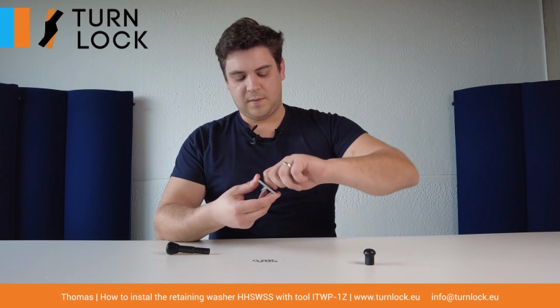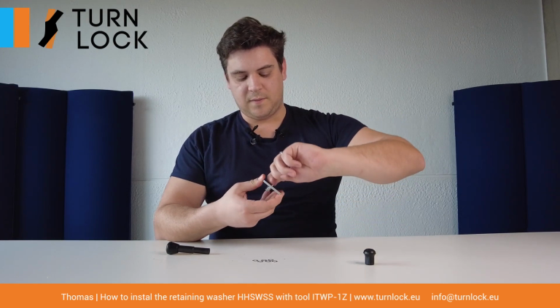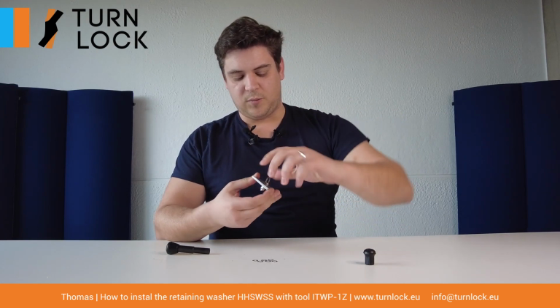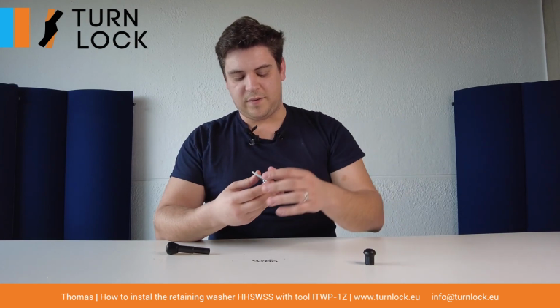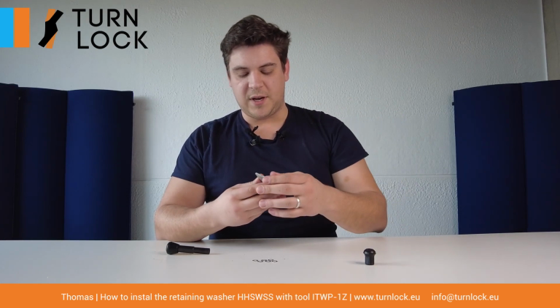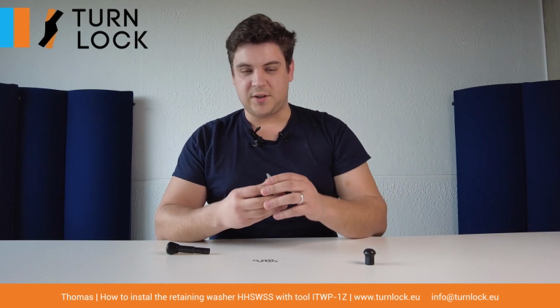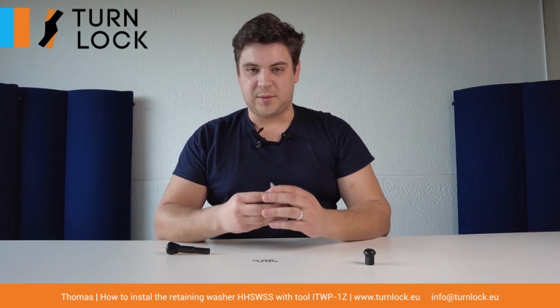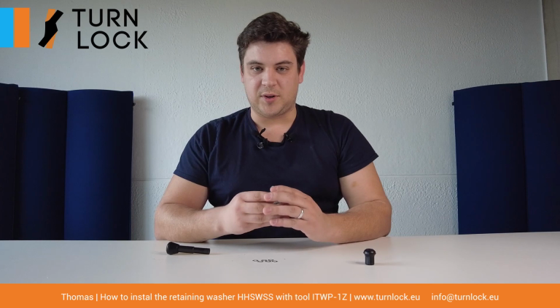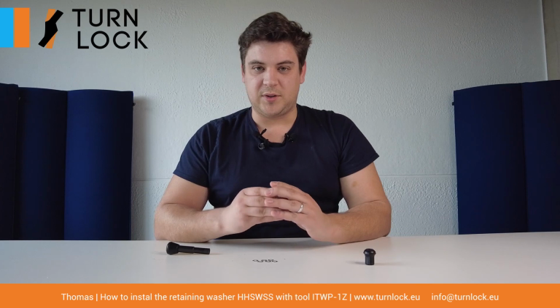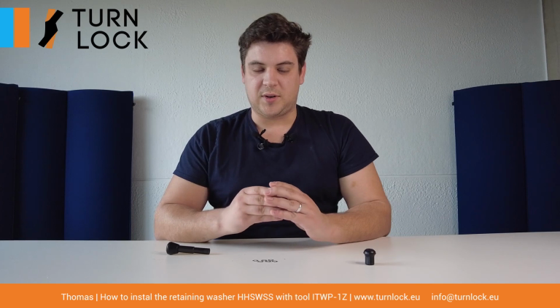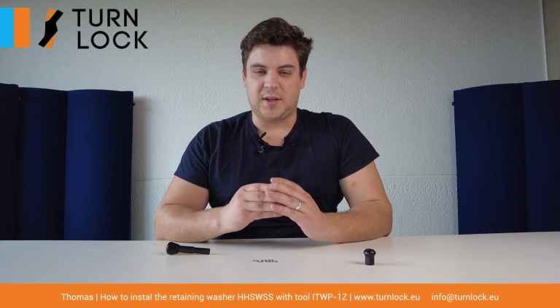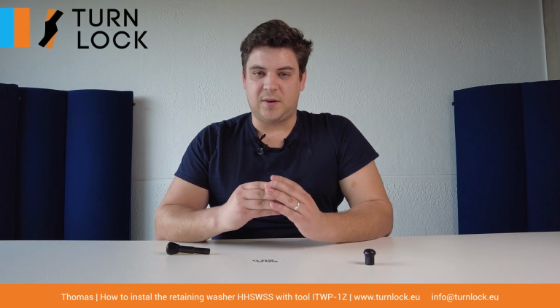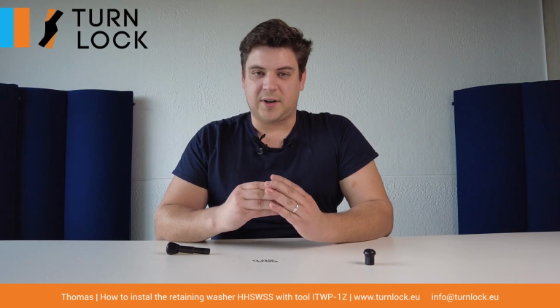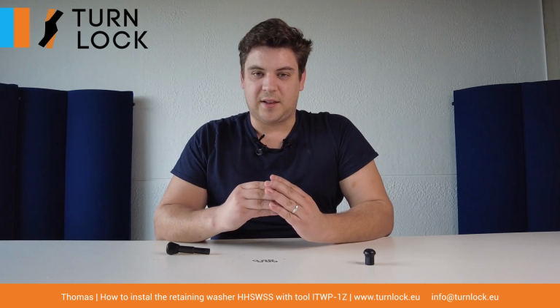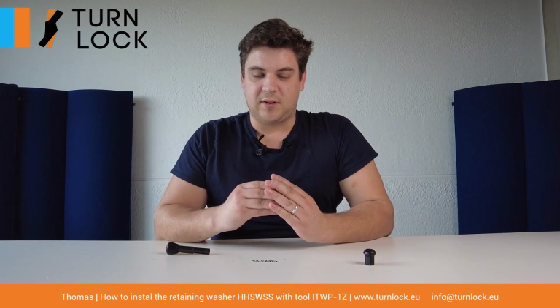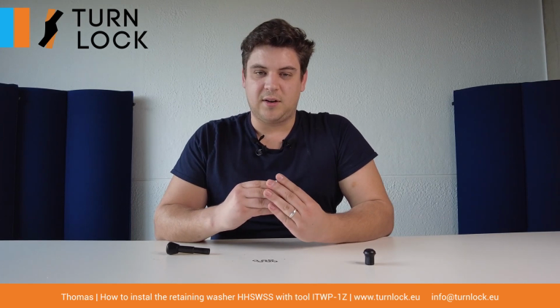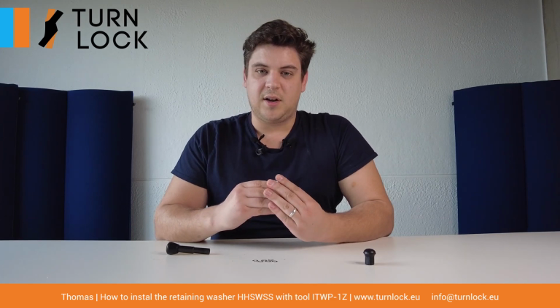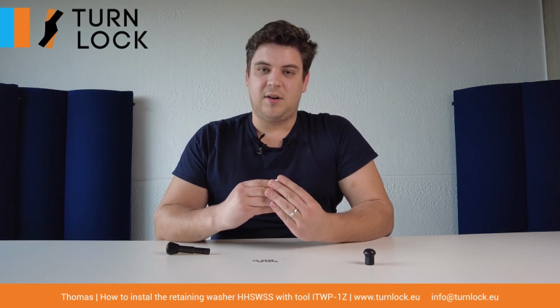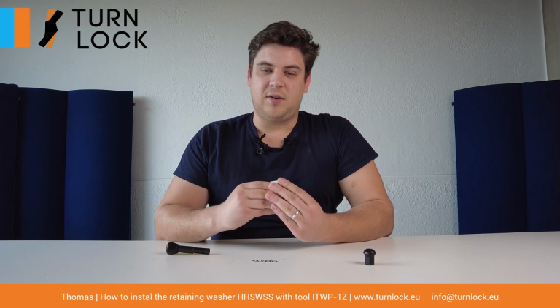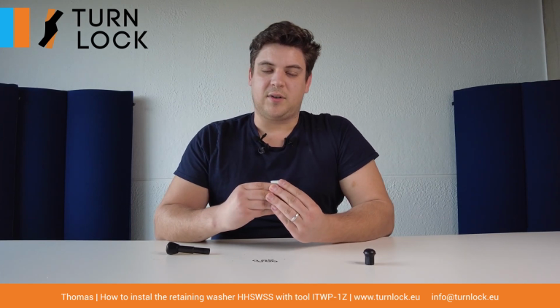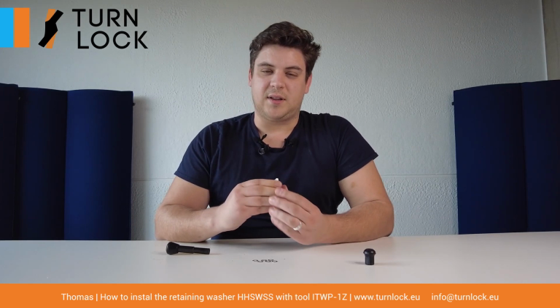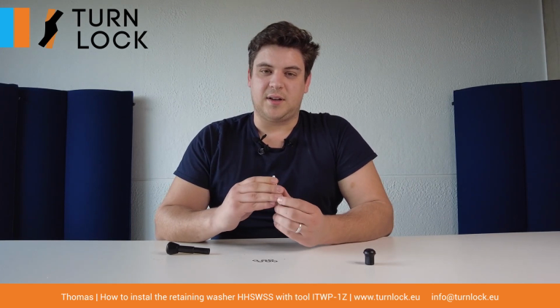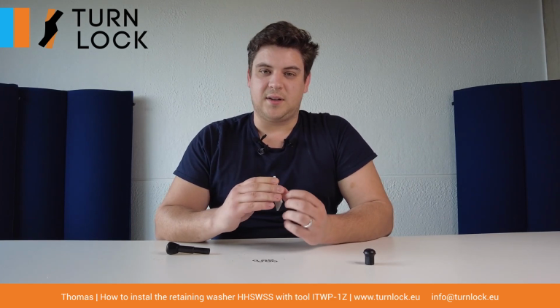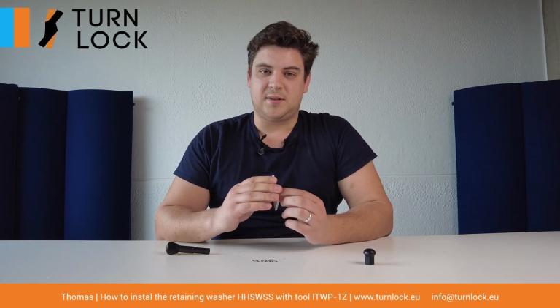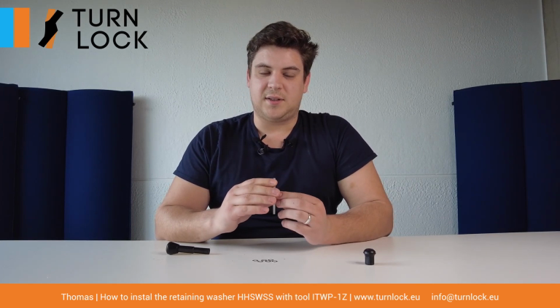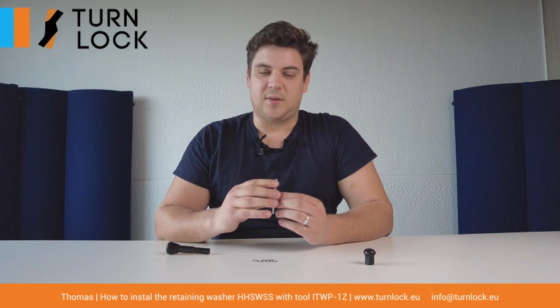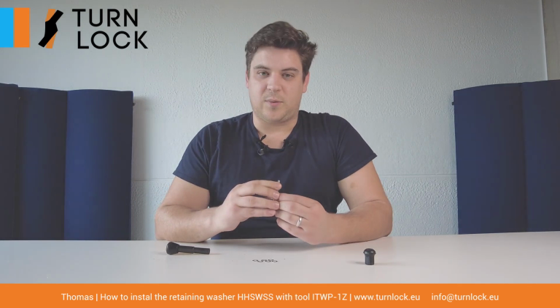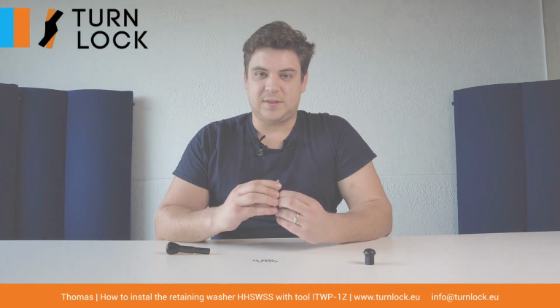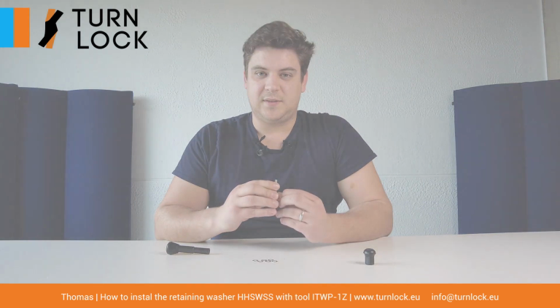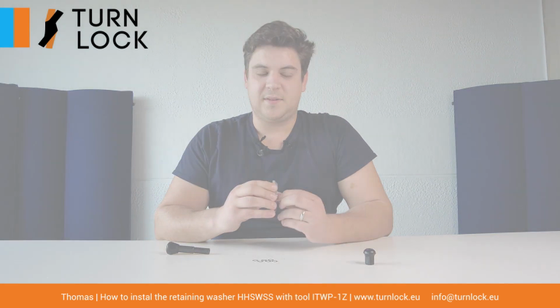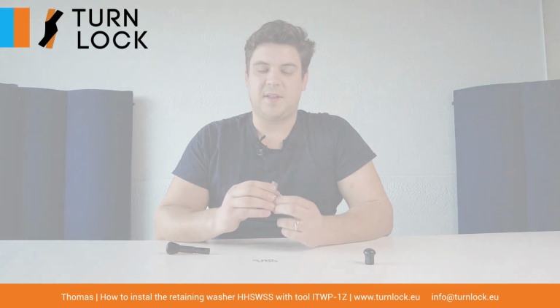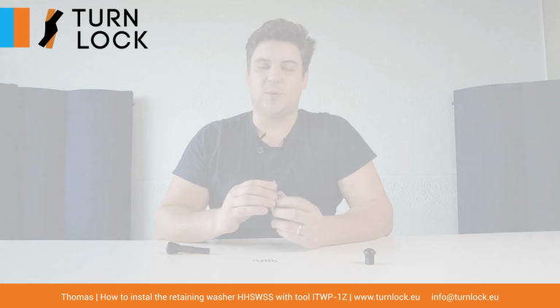For more information on this part, you can download our catalogue or you can send a request. Thank you.